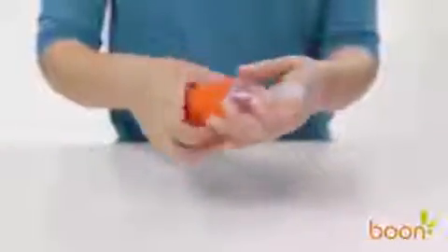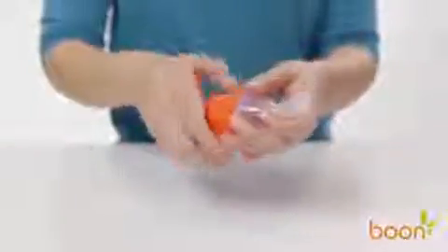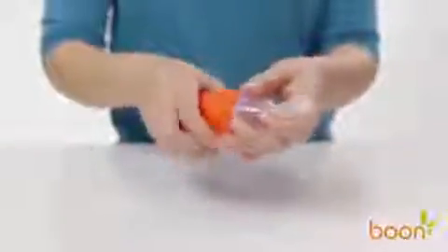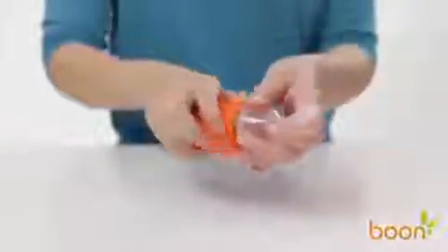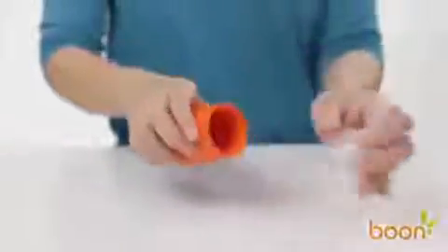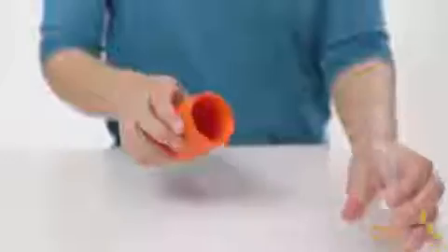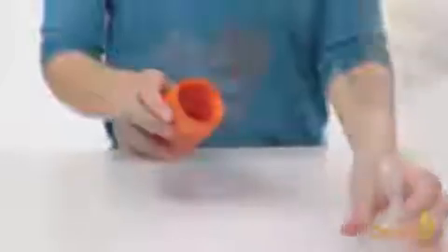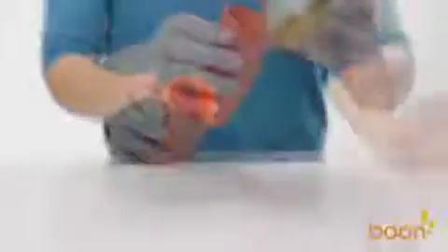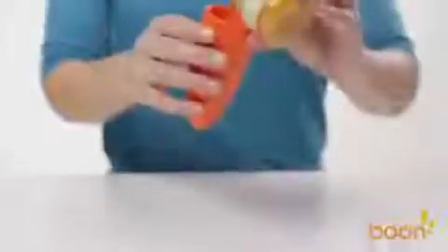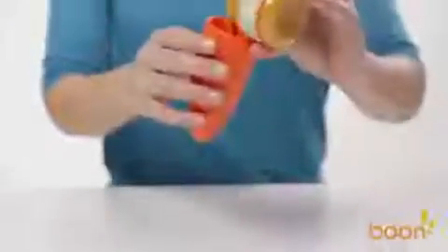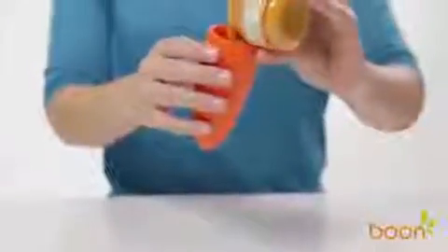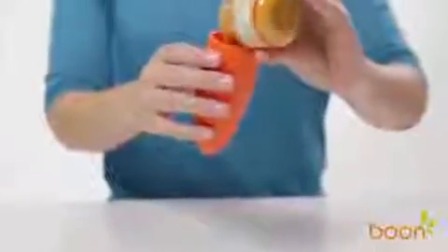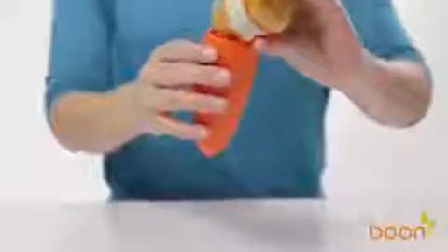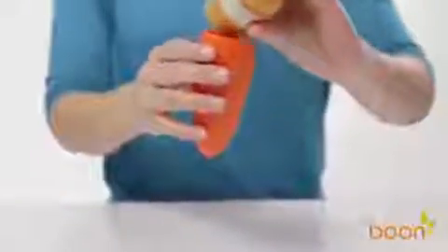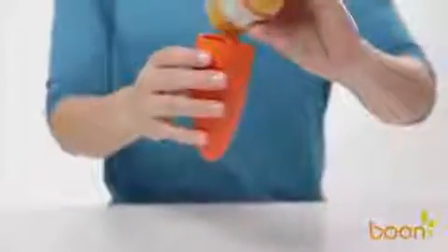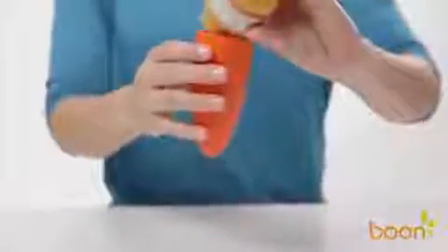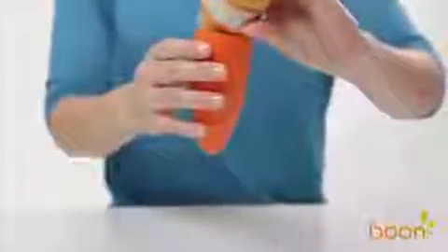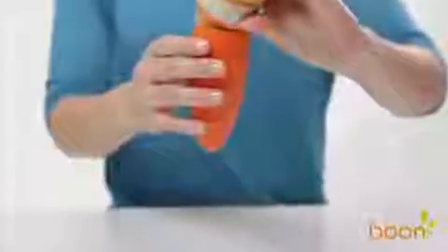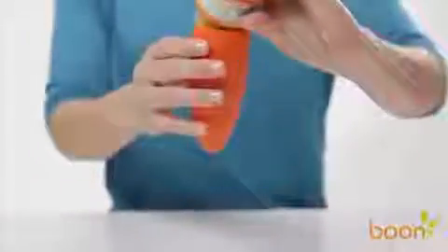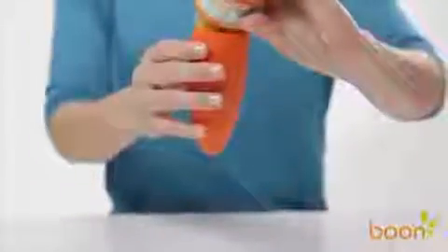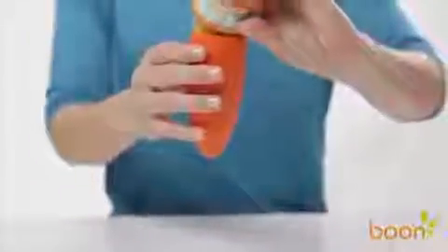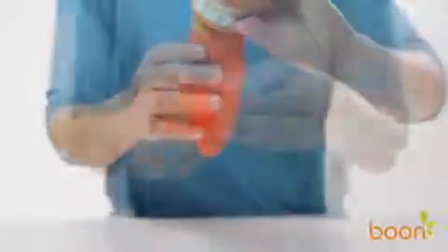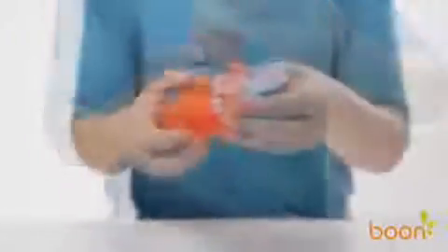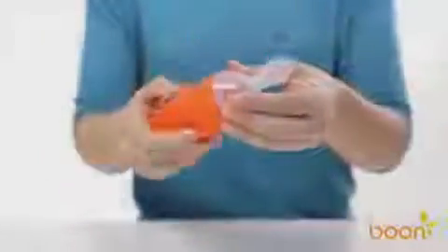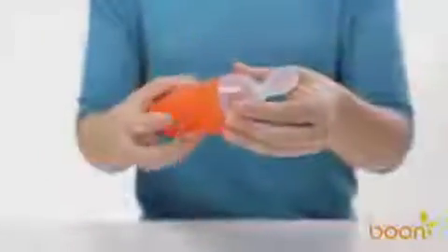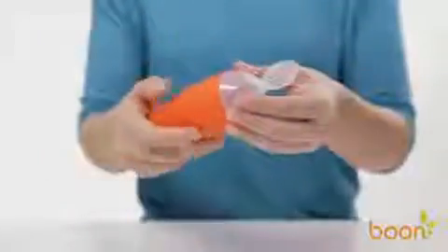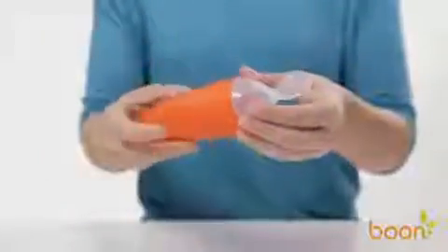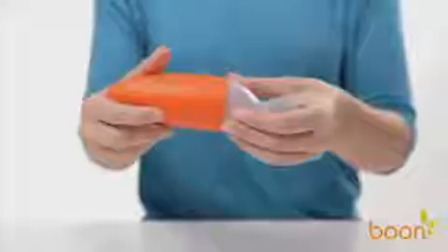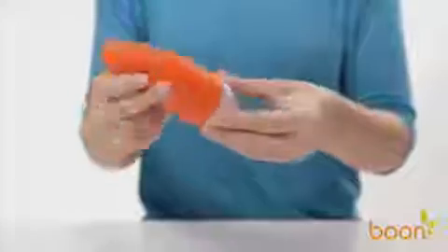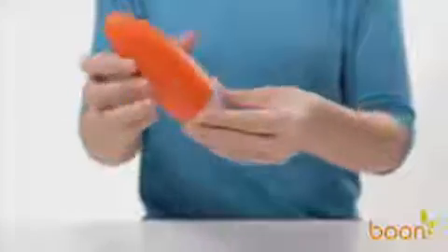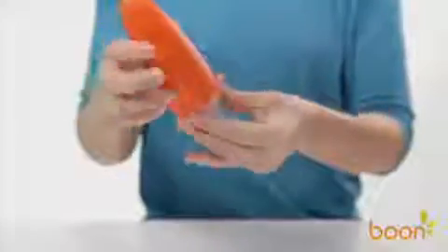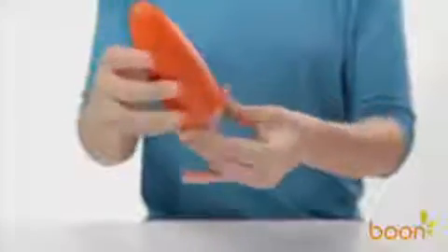you just unscrew the base of Squirt, fill it with up to three ounces of your baby's favorite food, then screw the spoon back on and you're ready to go!